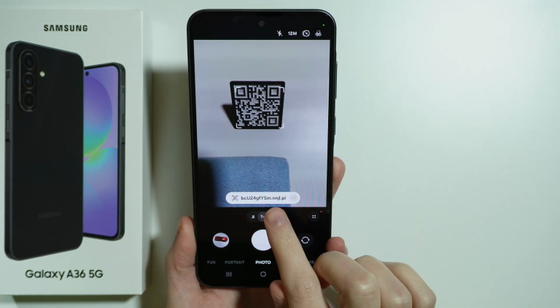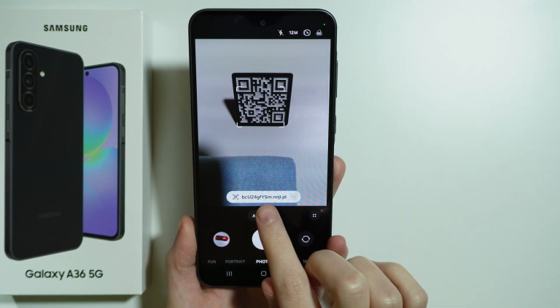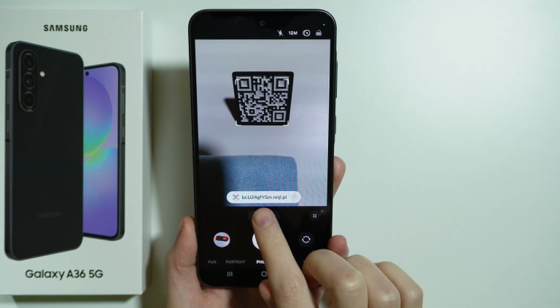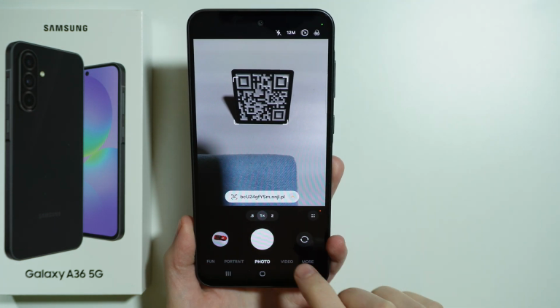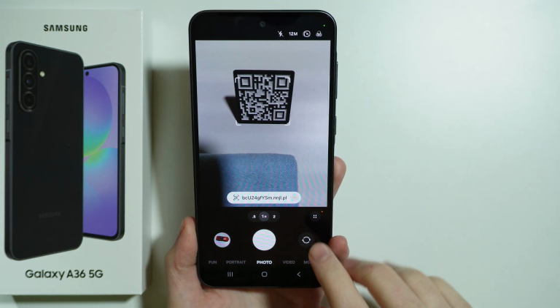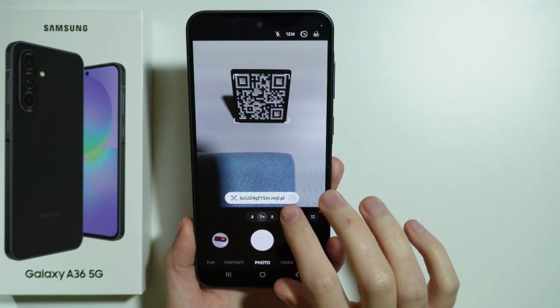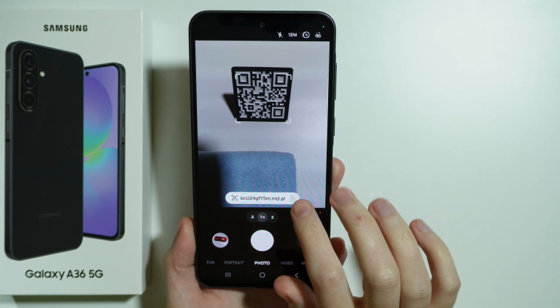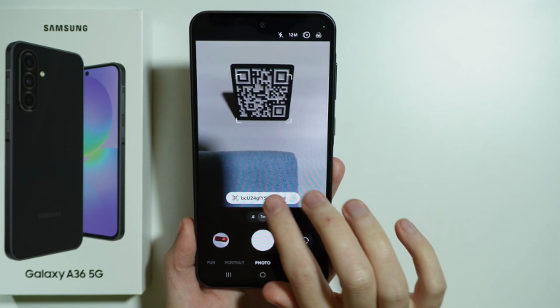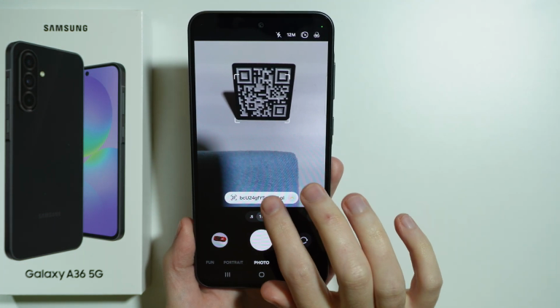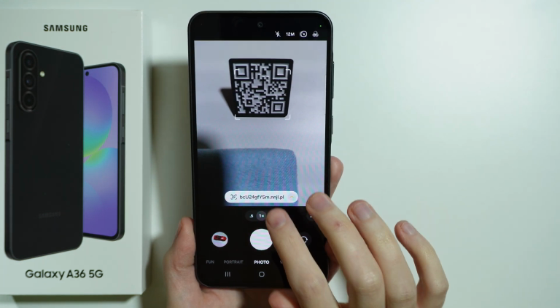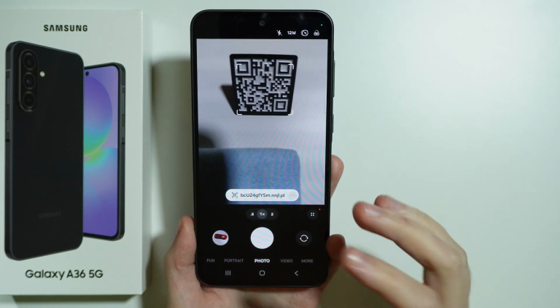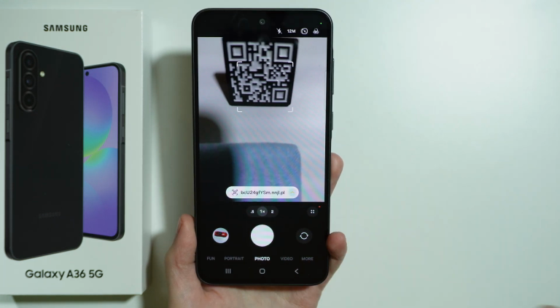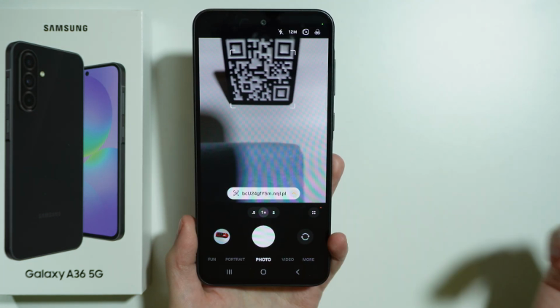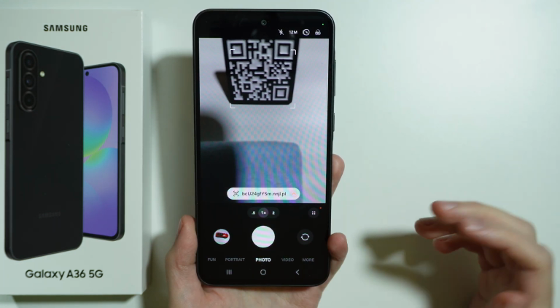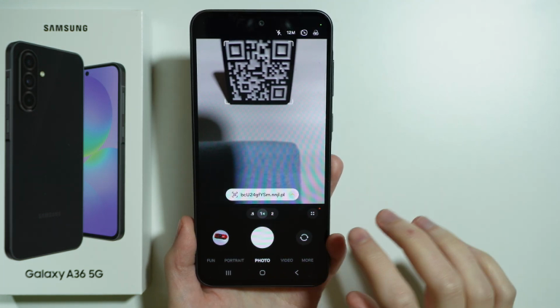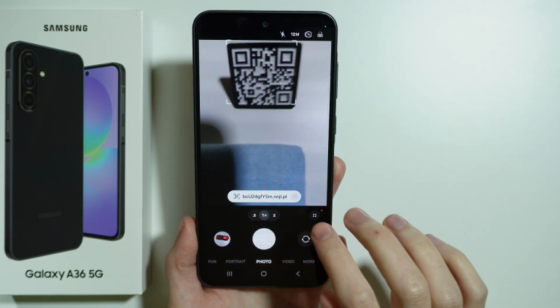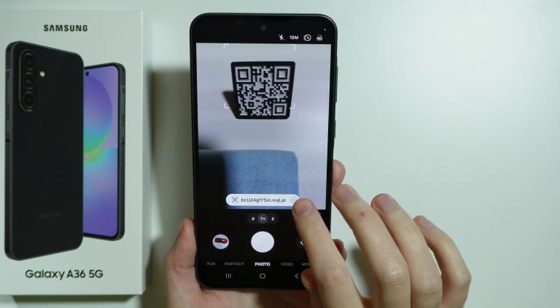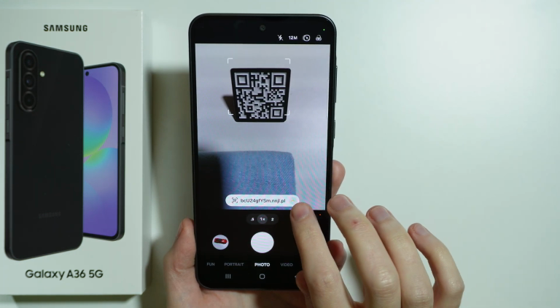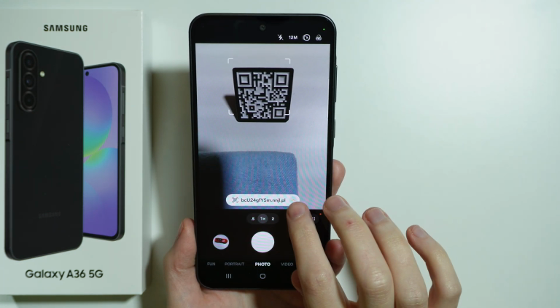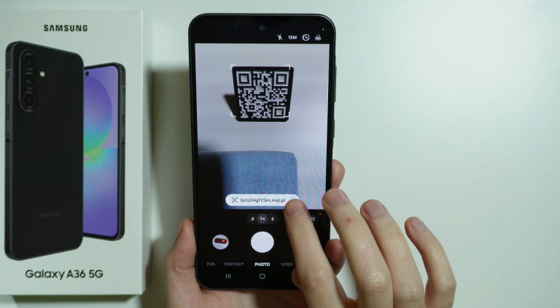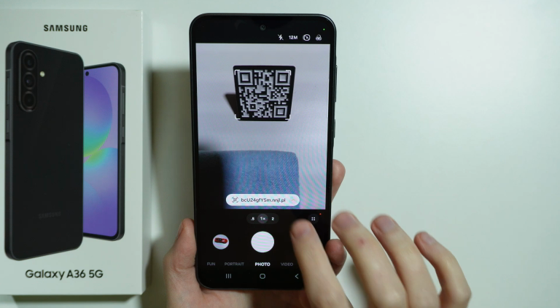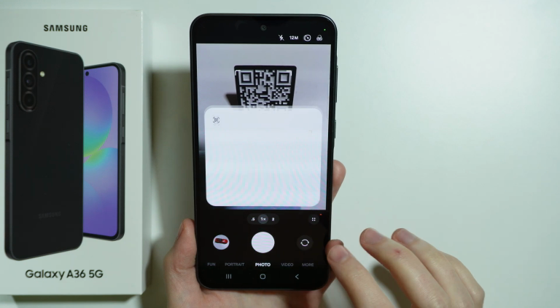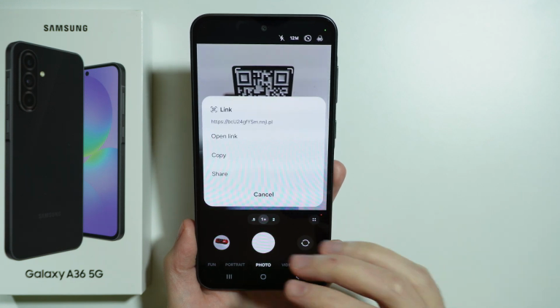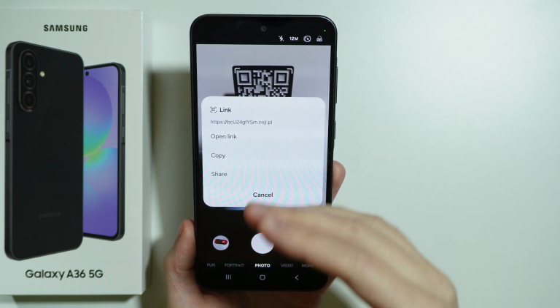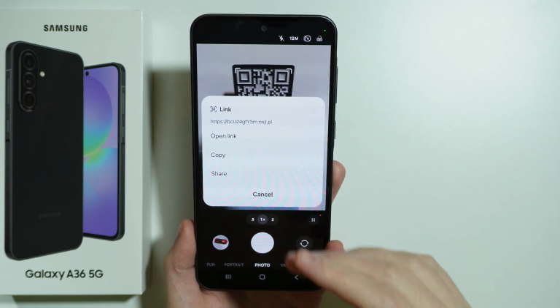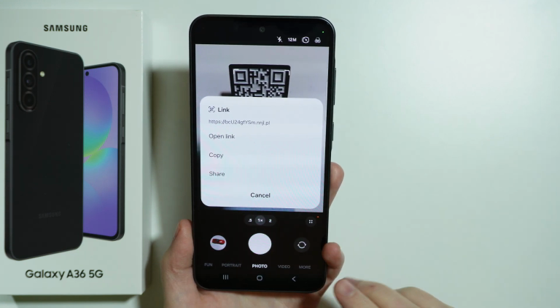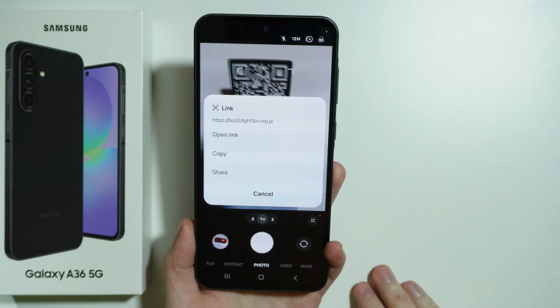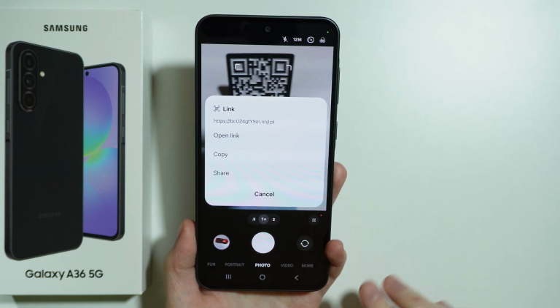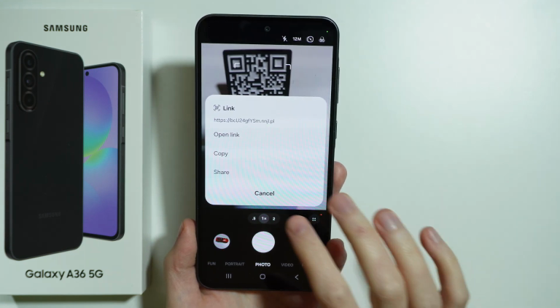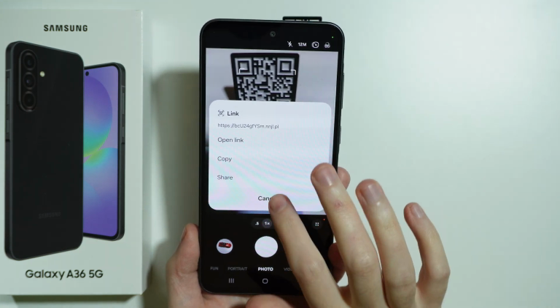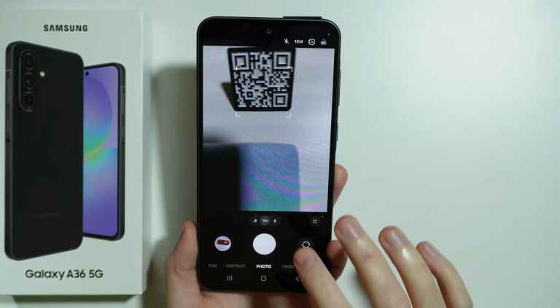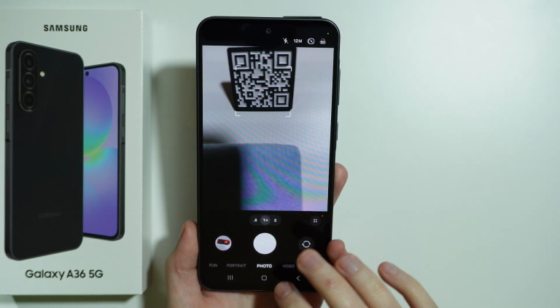As you can see here, we have the link. We can tap on it in order to open it in the browser, or you can press this arrow in order to reveal additional options.